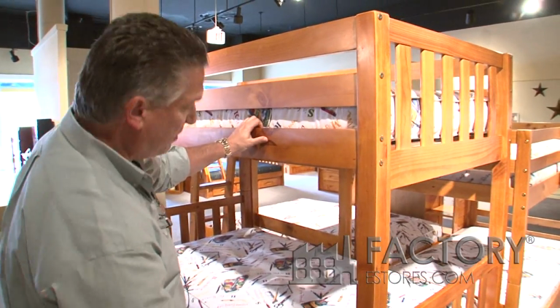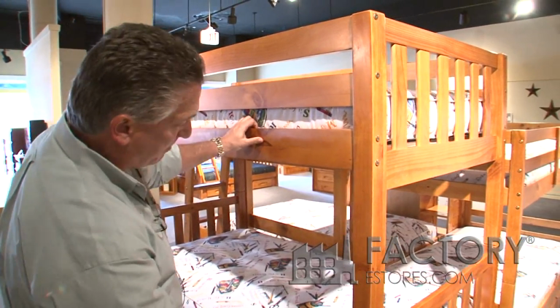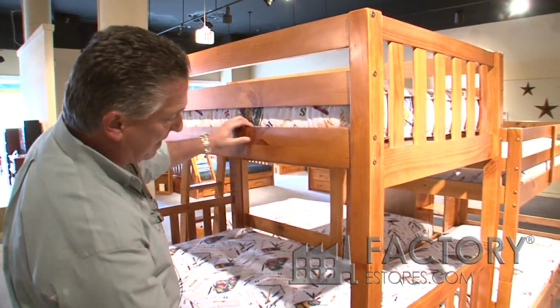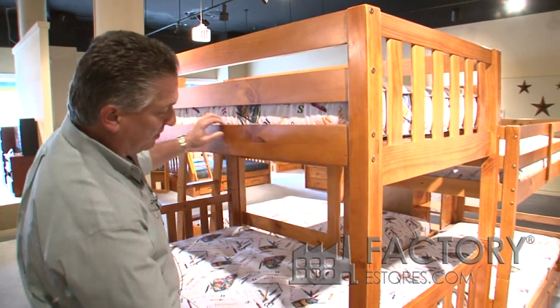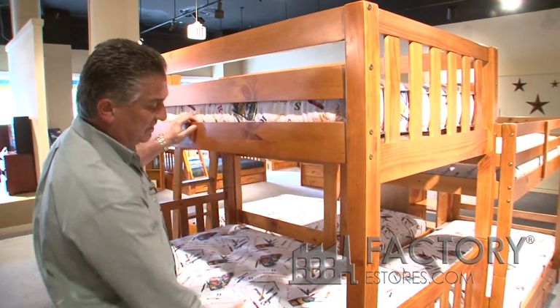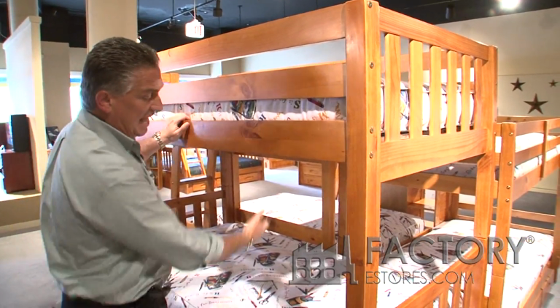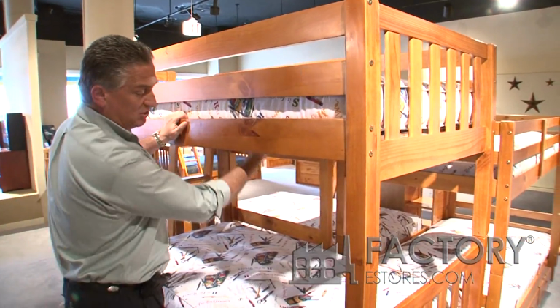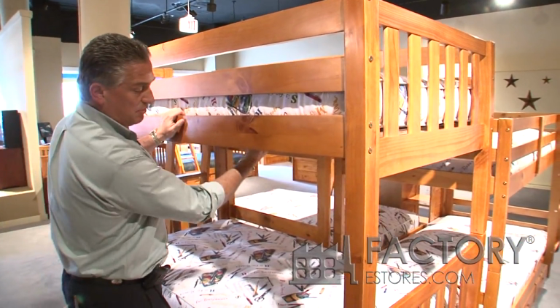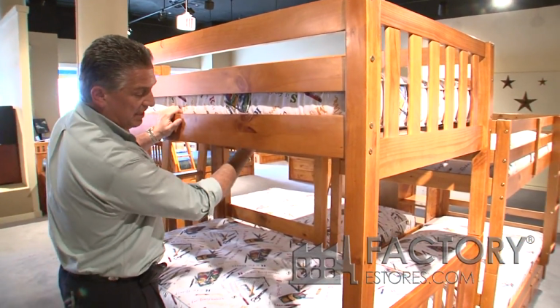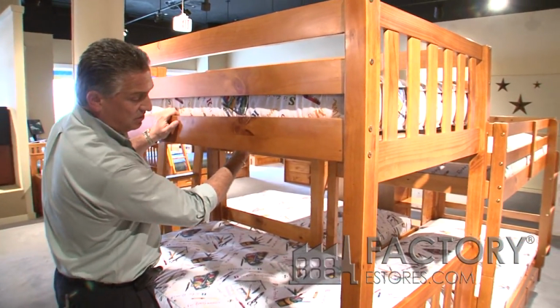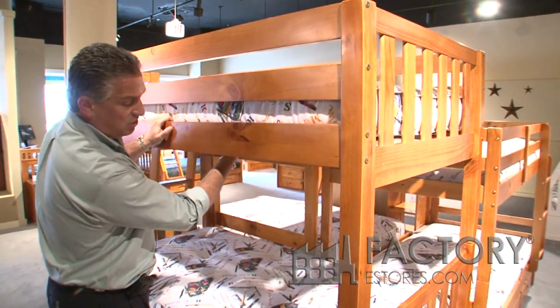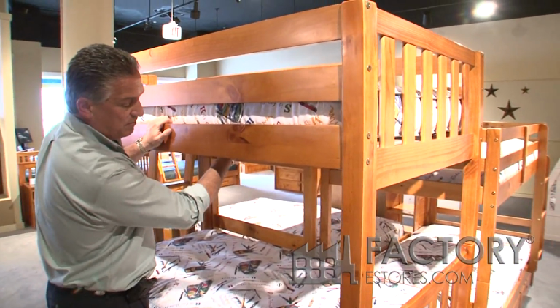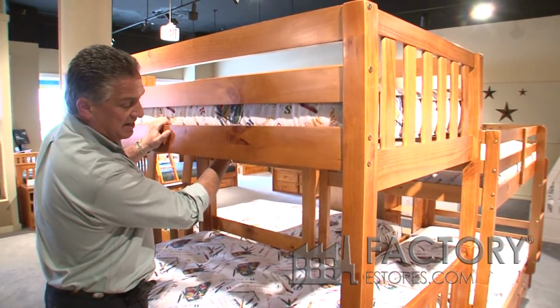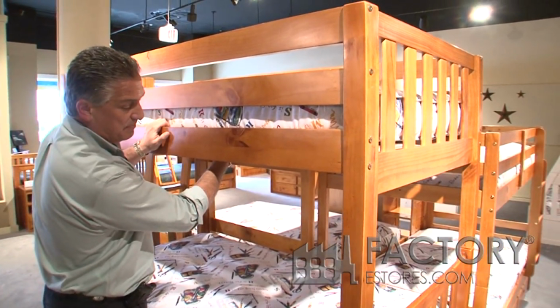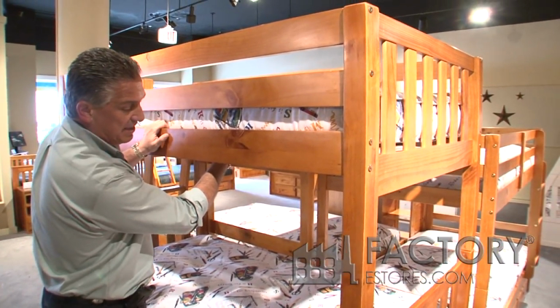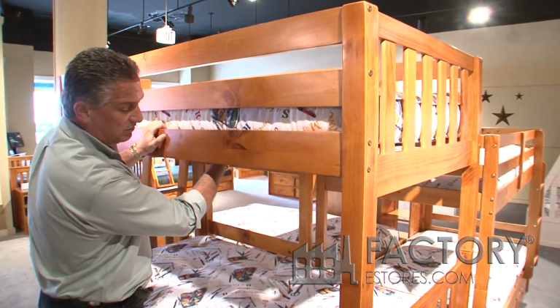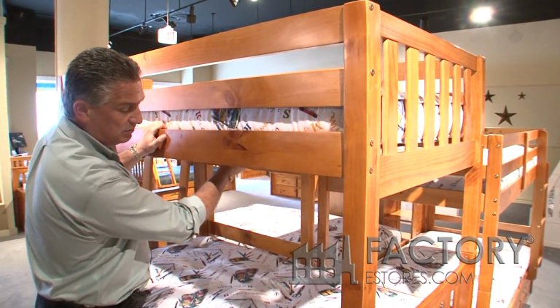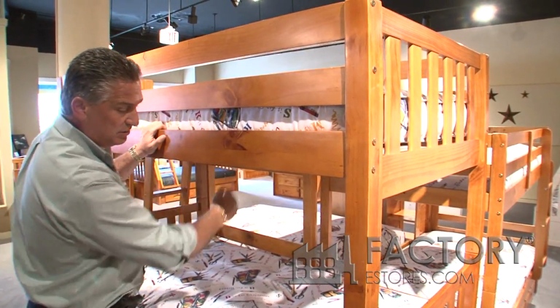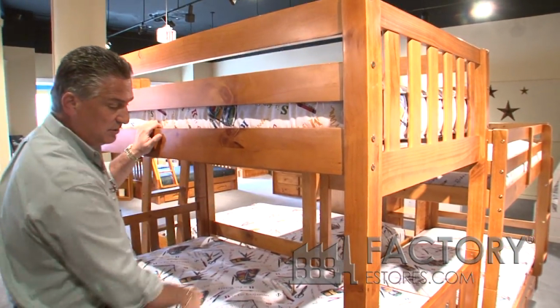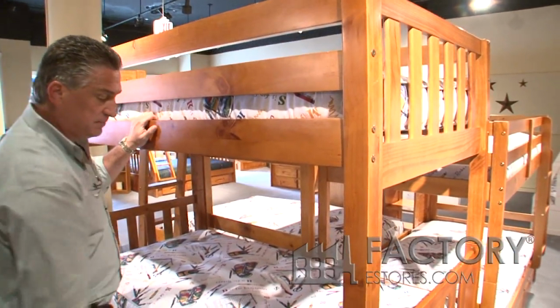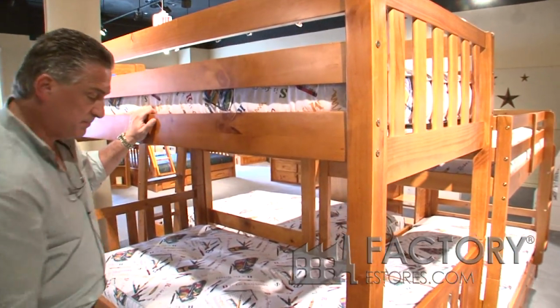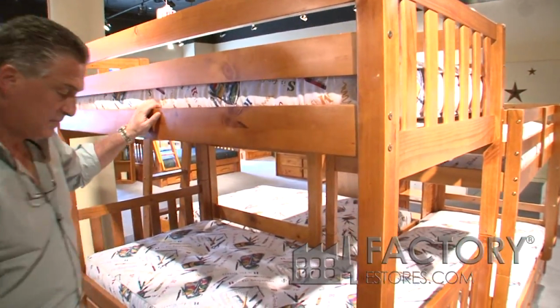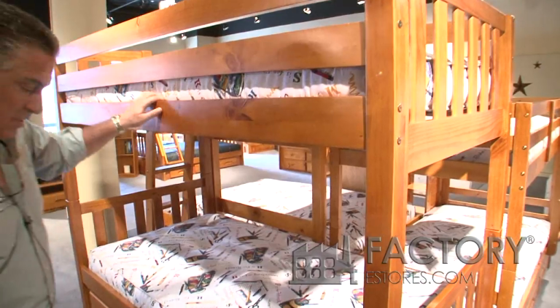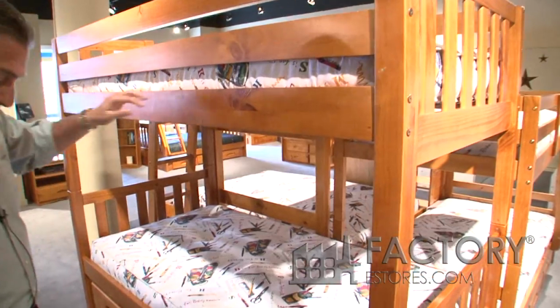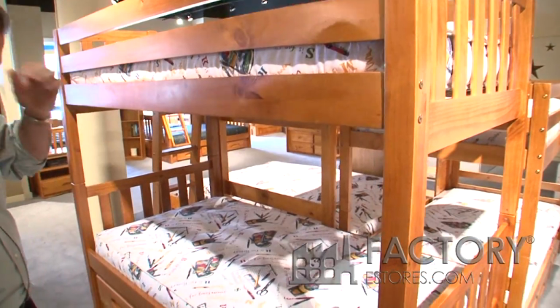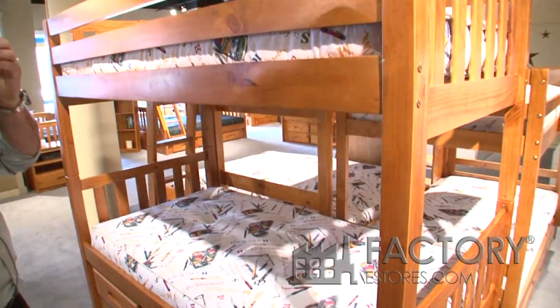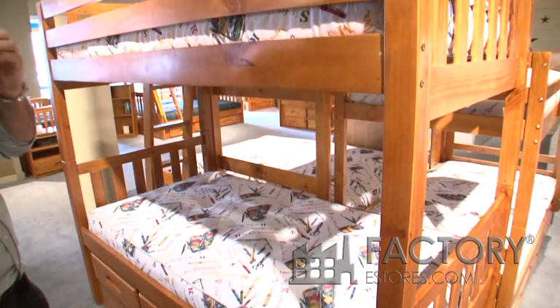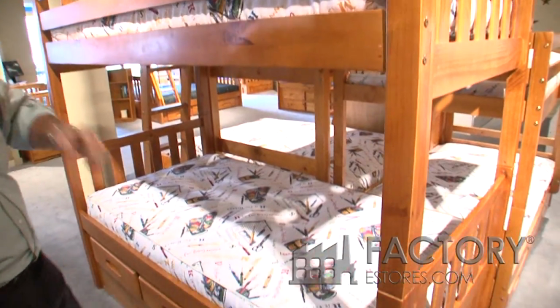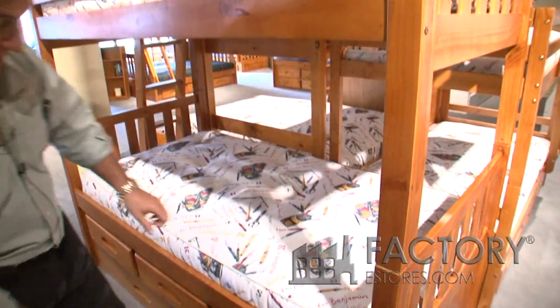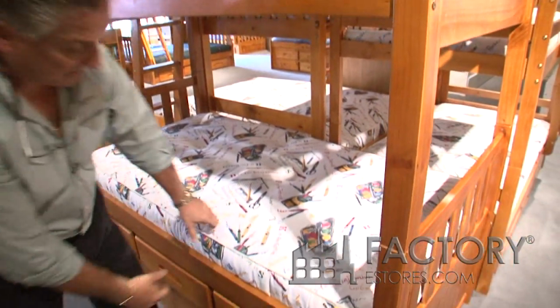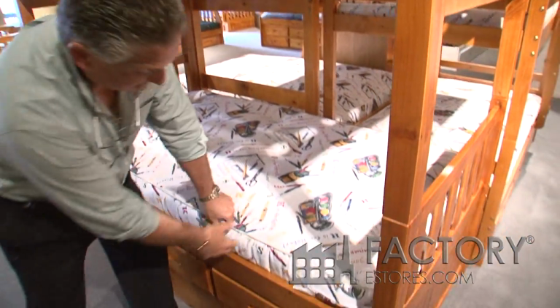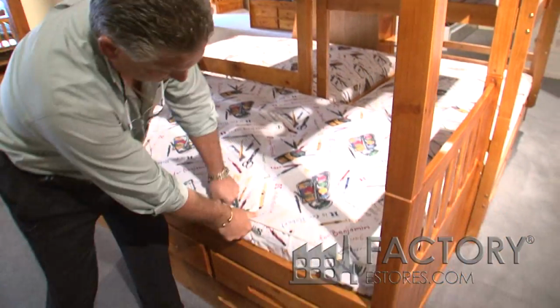The slats on the bed are made out of metal, top and bottom.